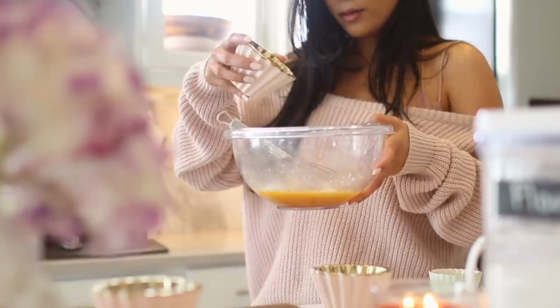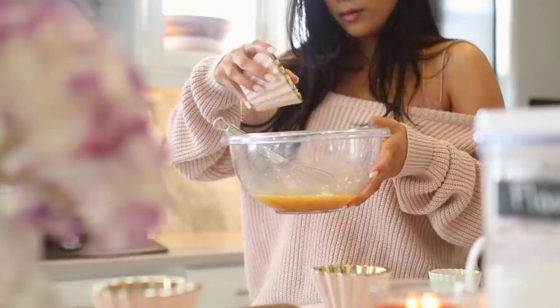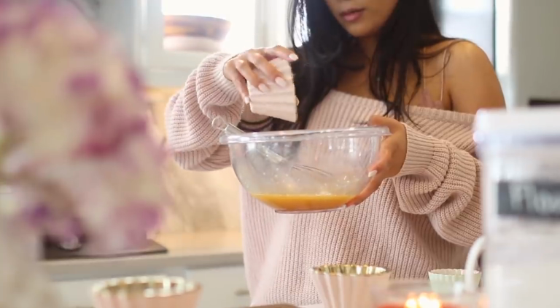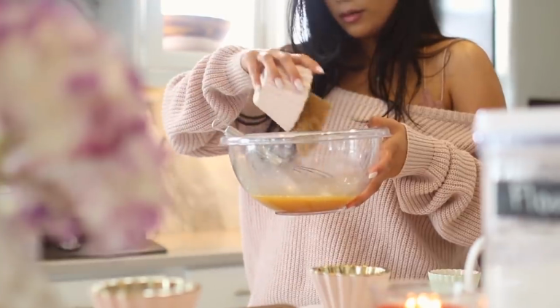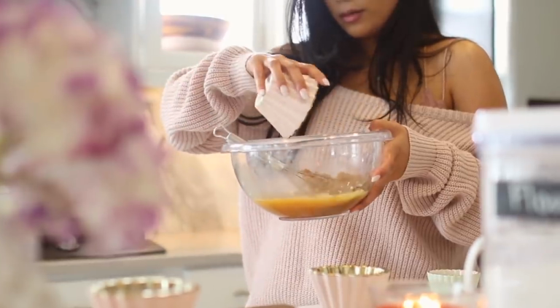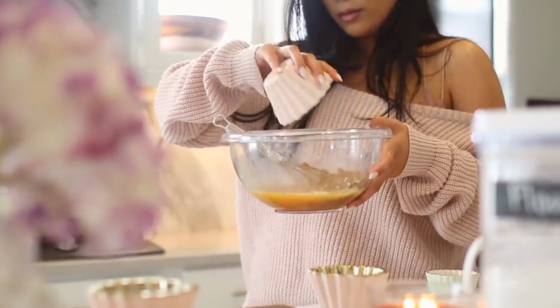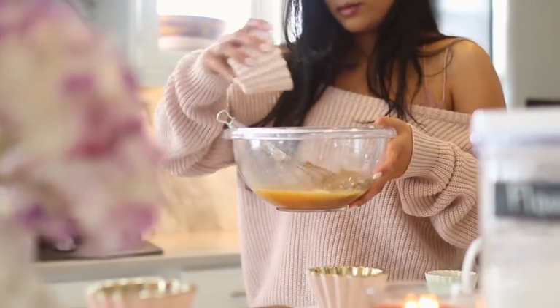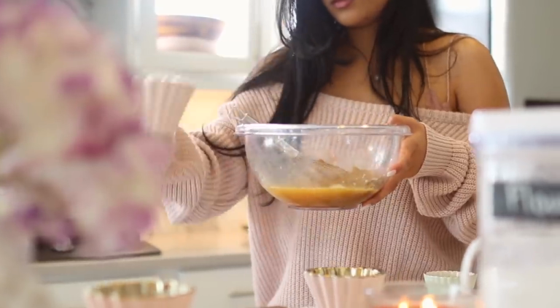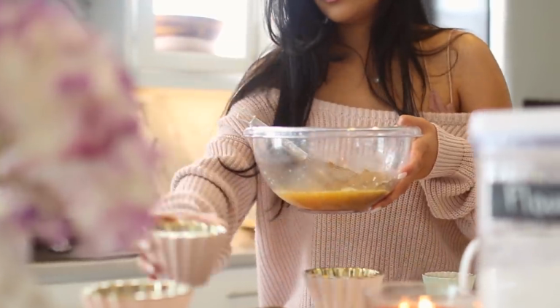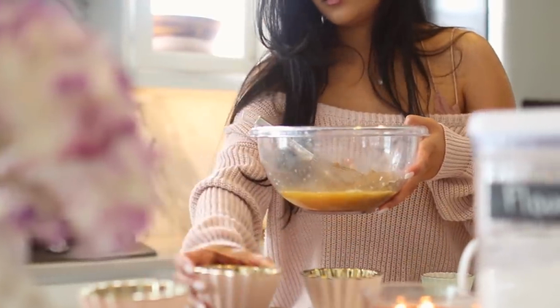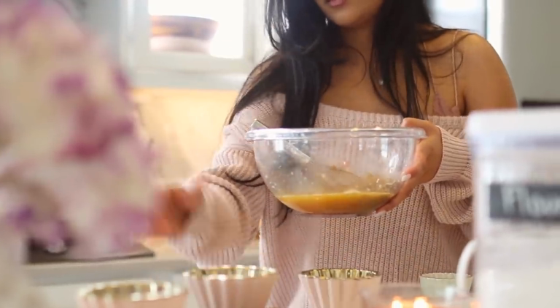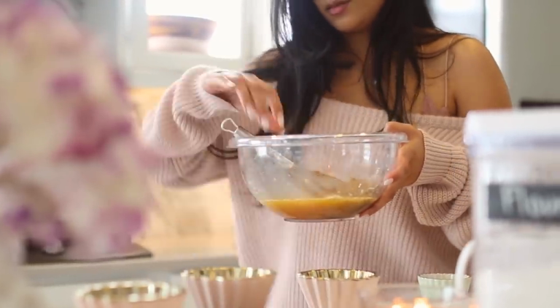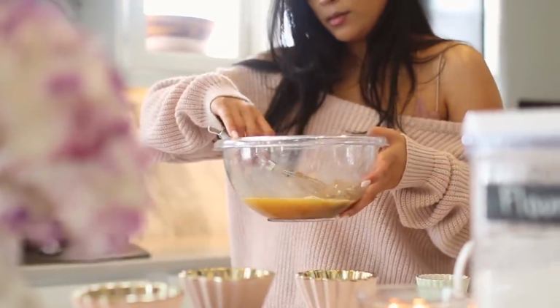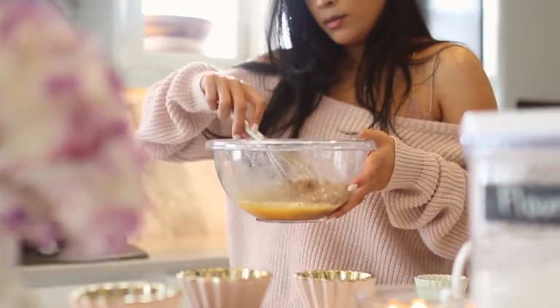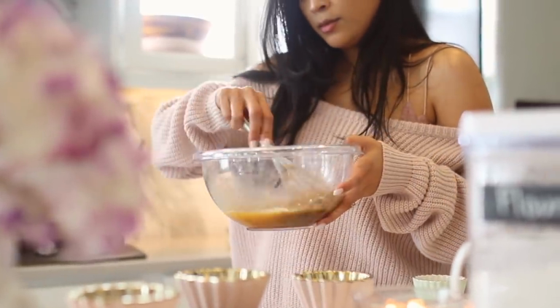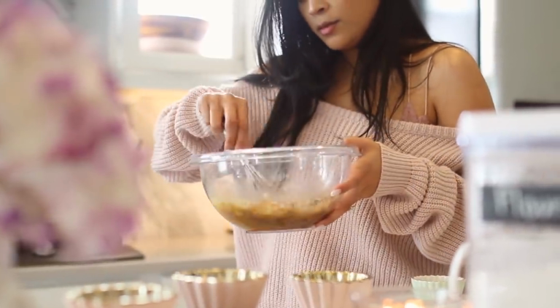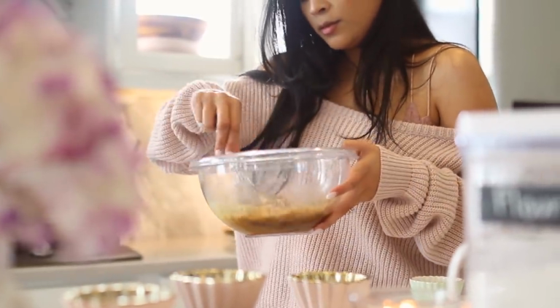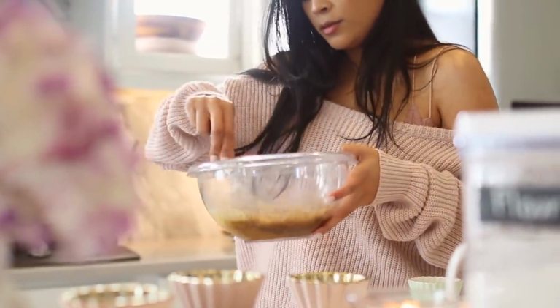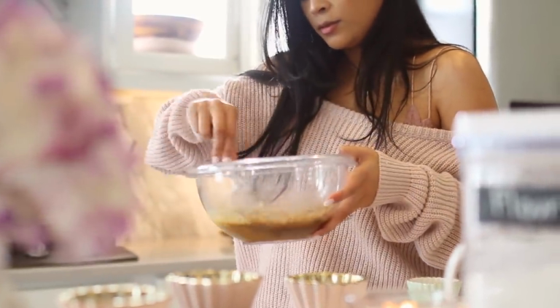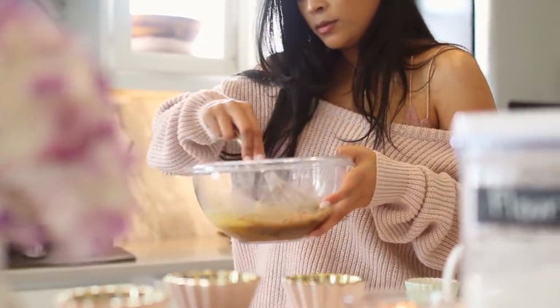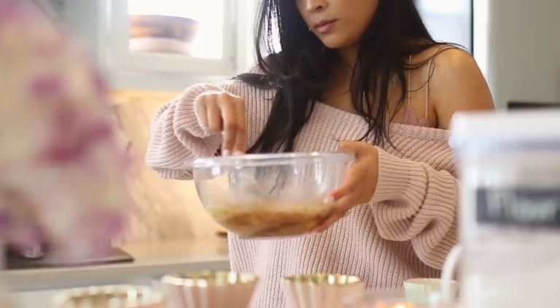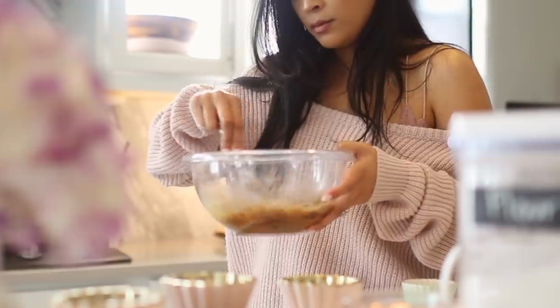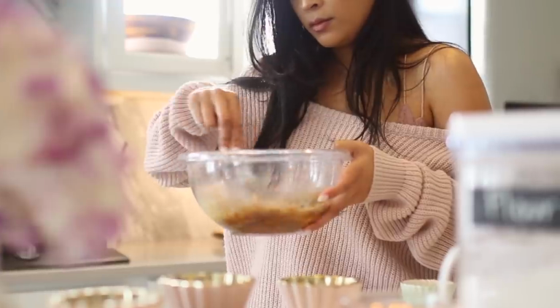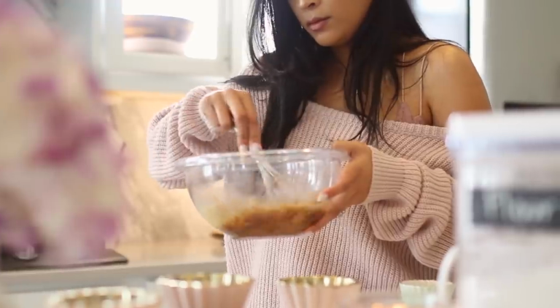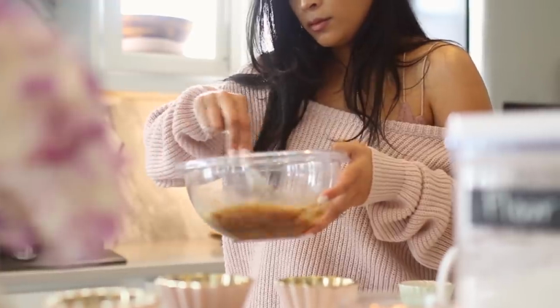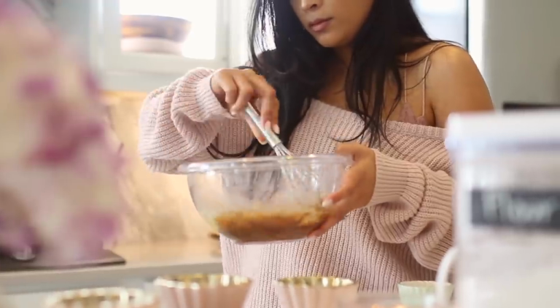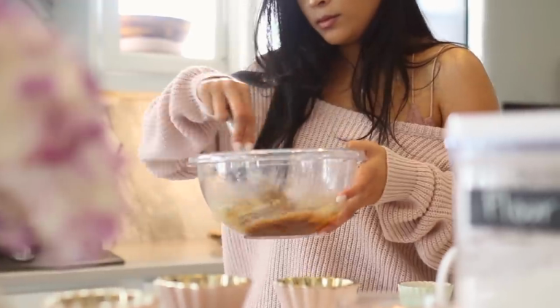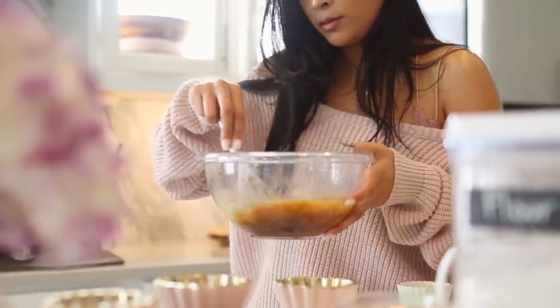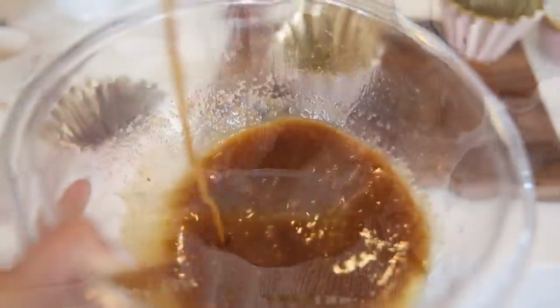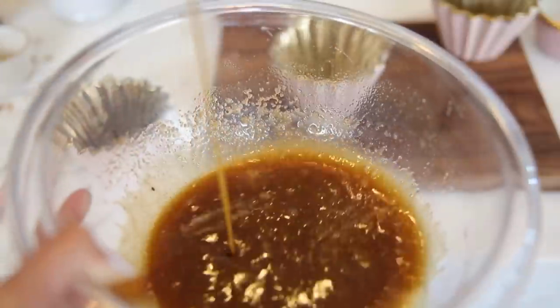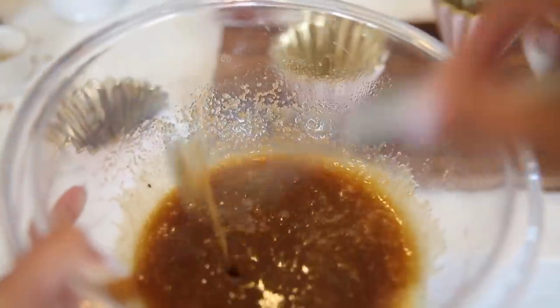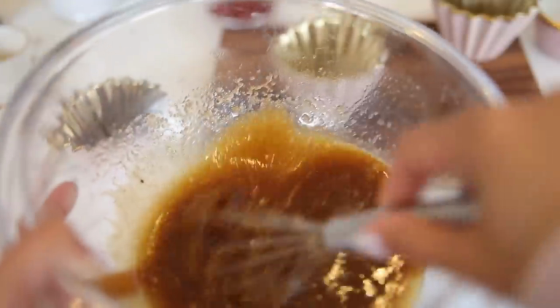Next, I went ahead and added my sugar. I did use brown sugar for this recipe and I went ahead and tried to dissolve as much of it as I could.